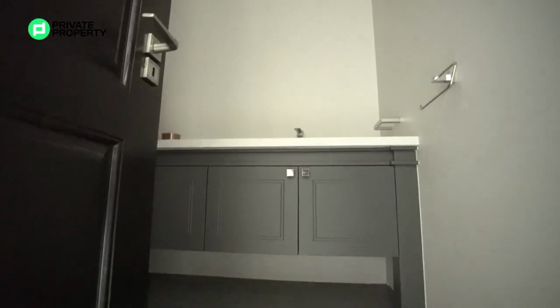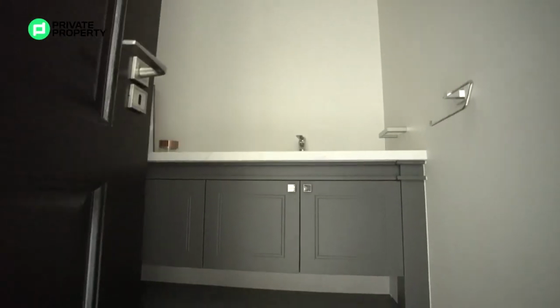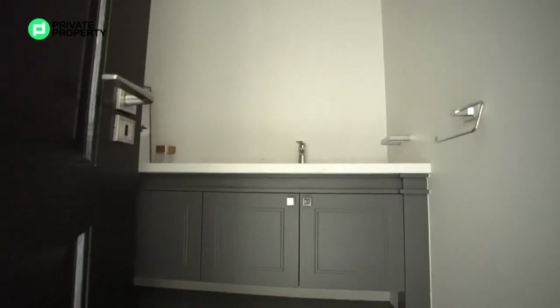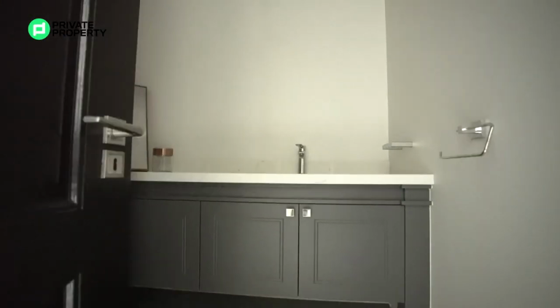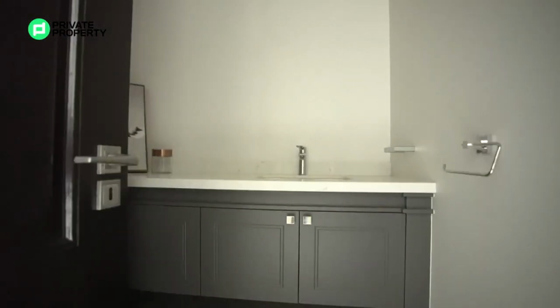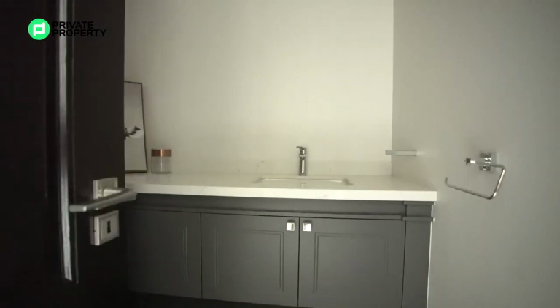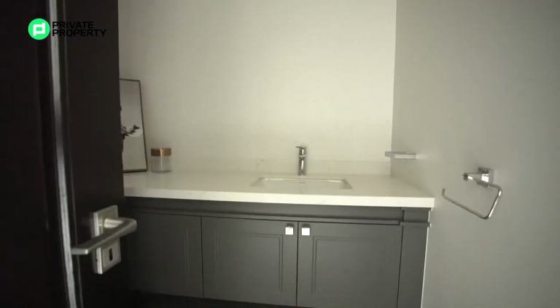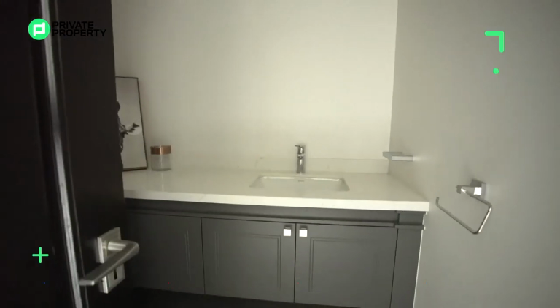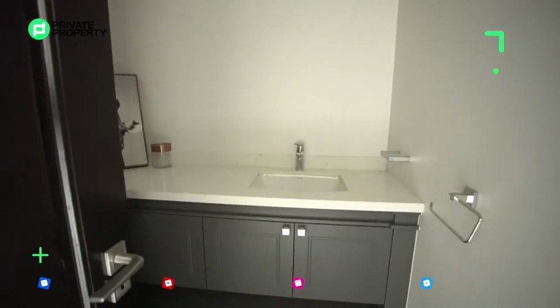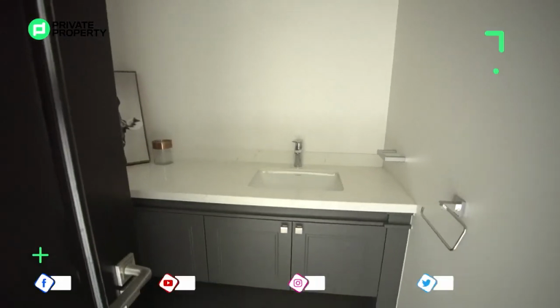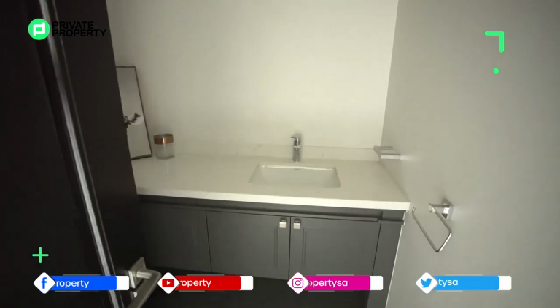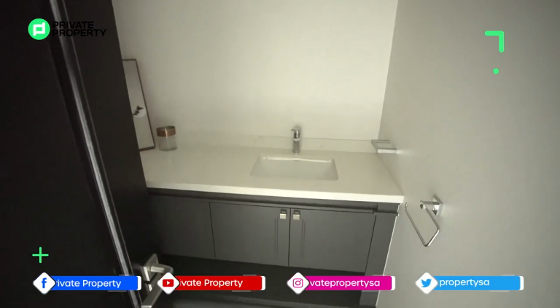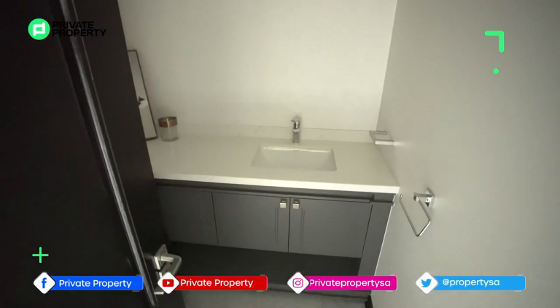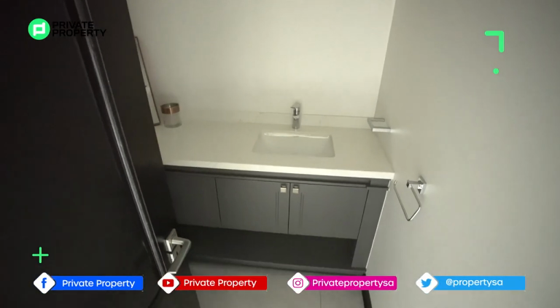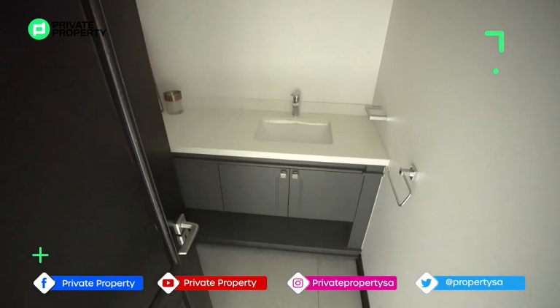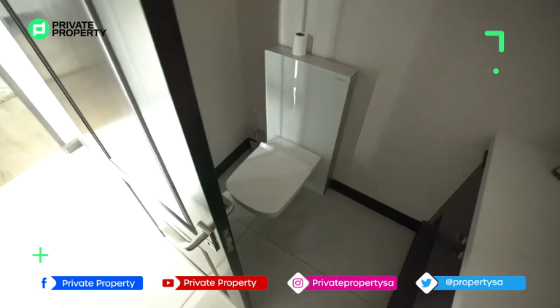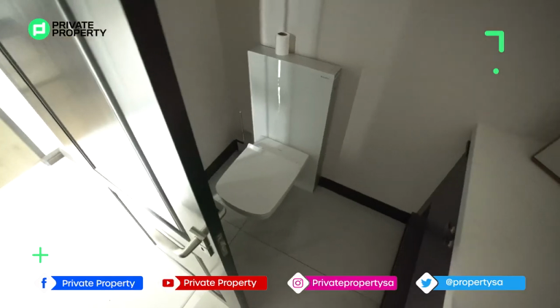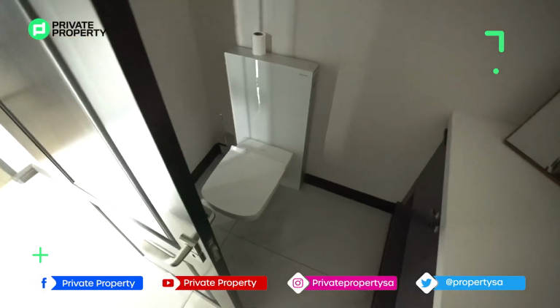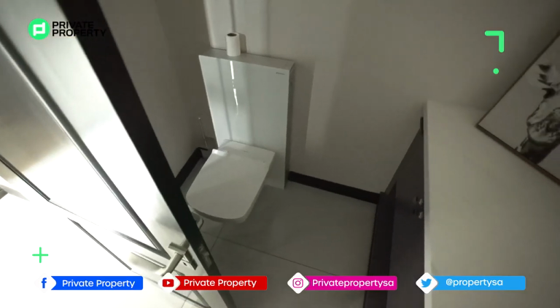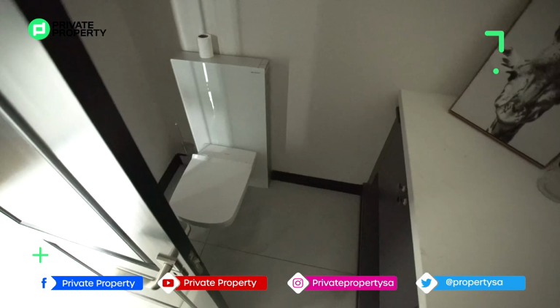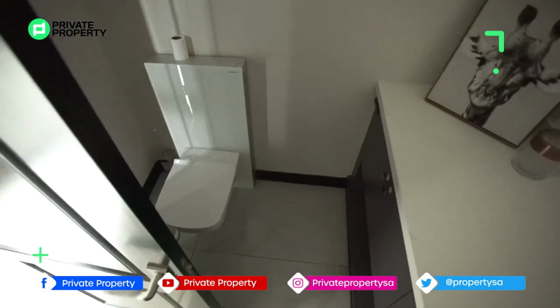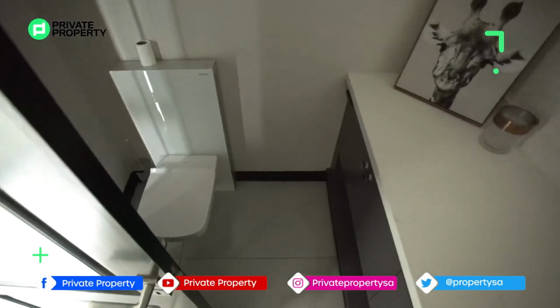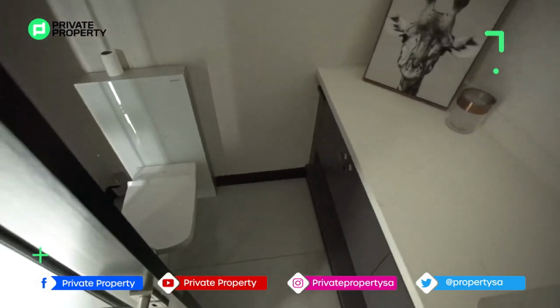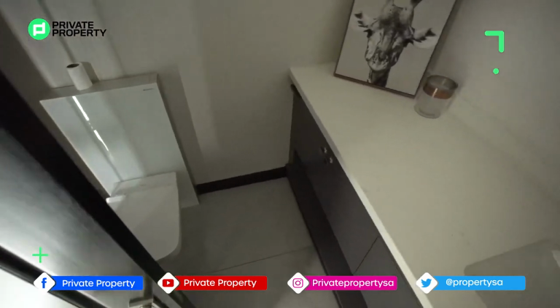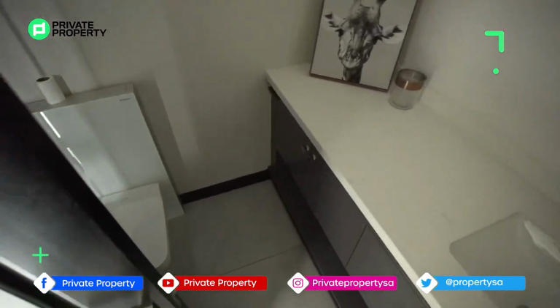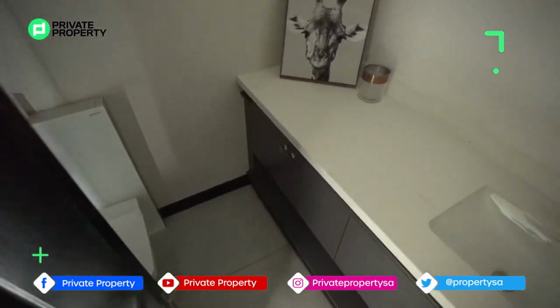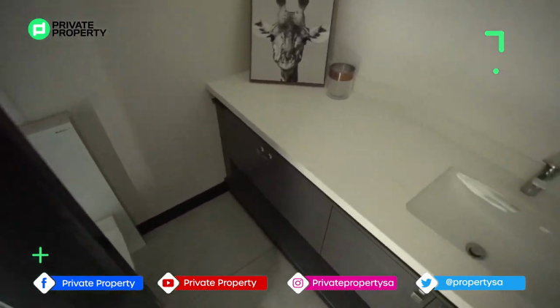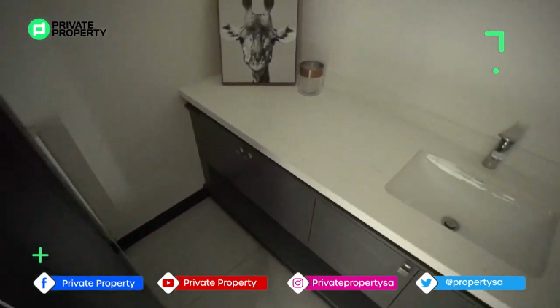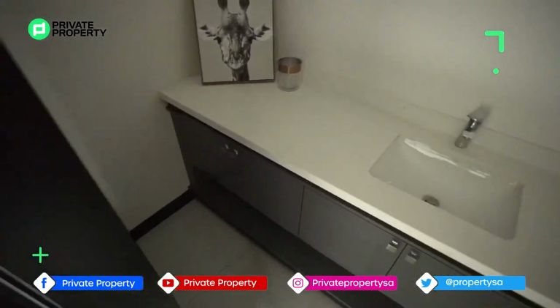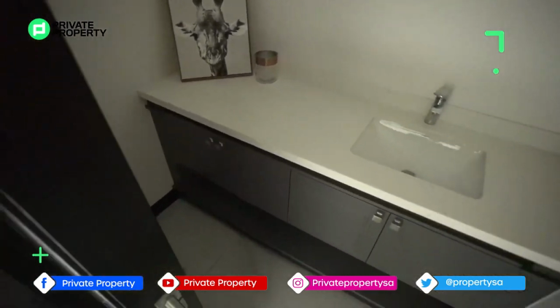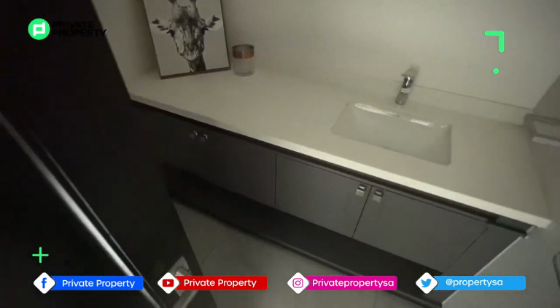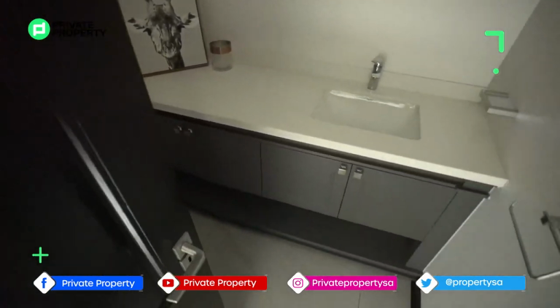Over here is your half bathroom, which includes a single vanity, under-counter storage, and a toilet tucked away on the right-hand side.